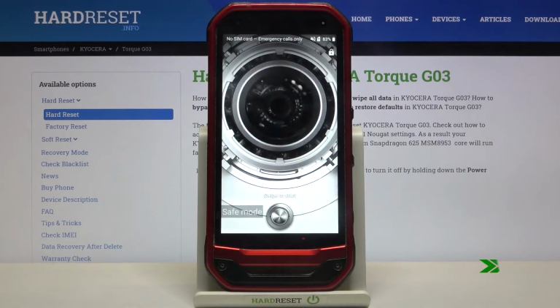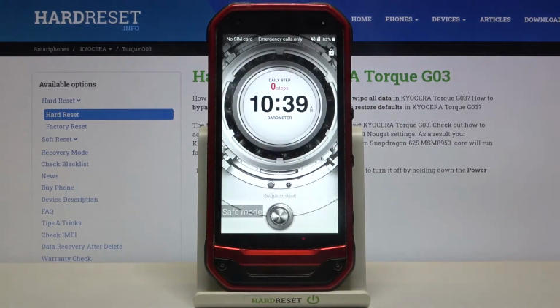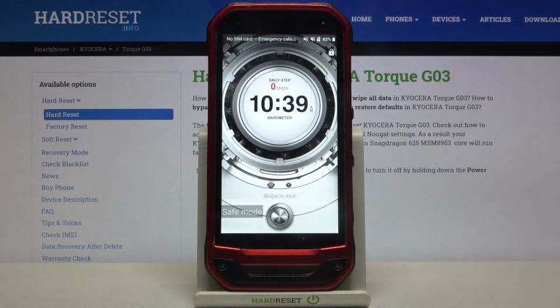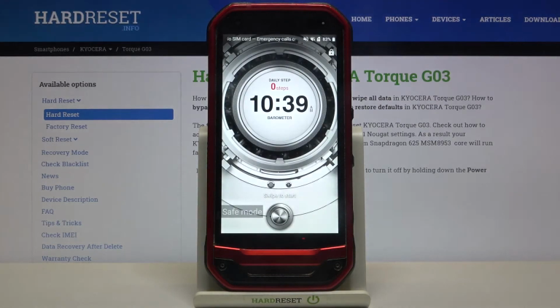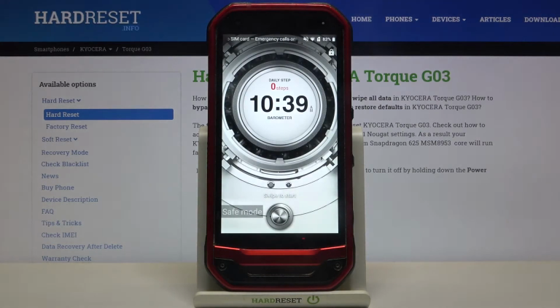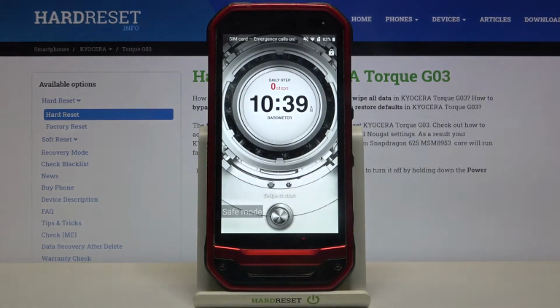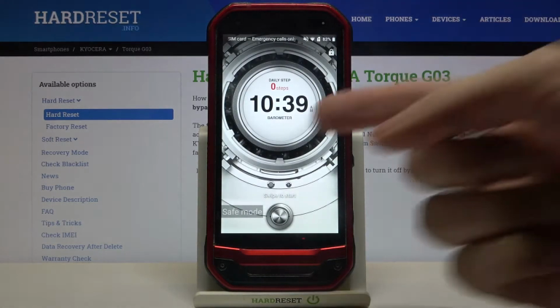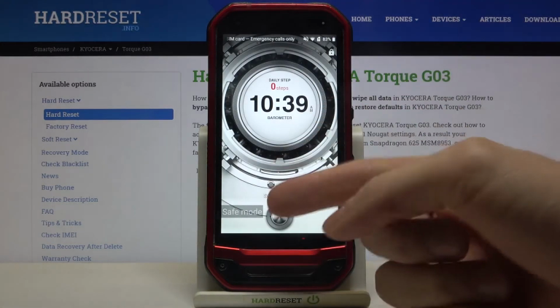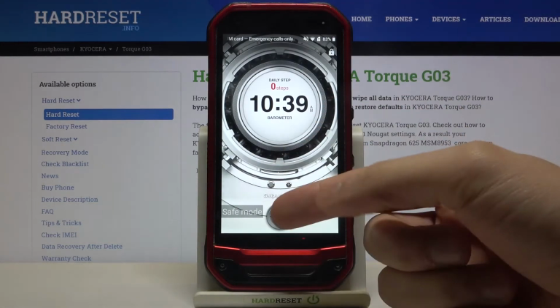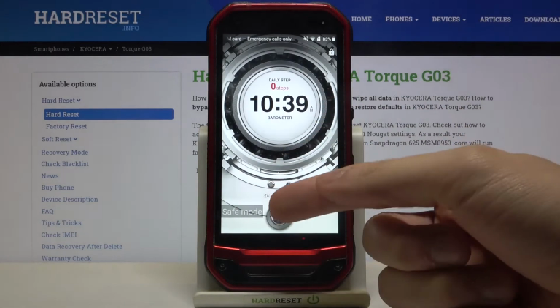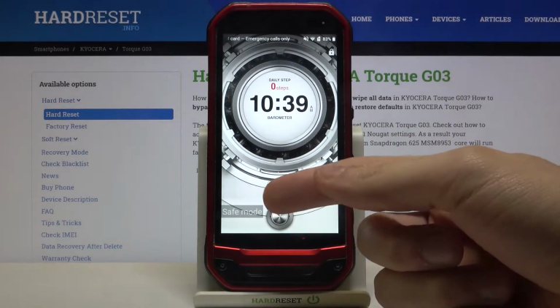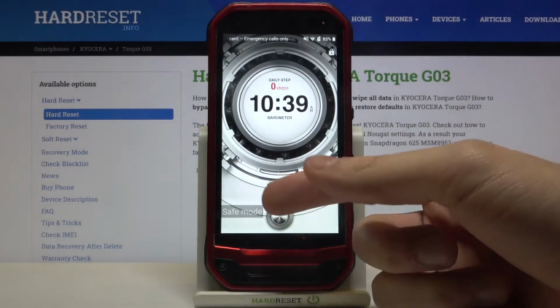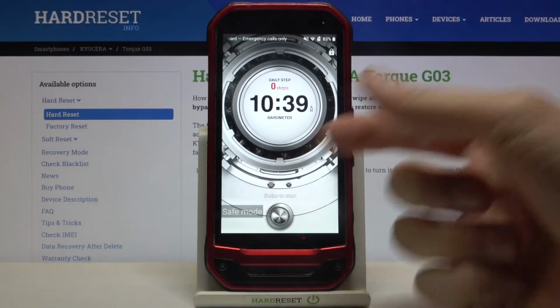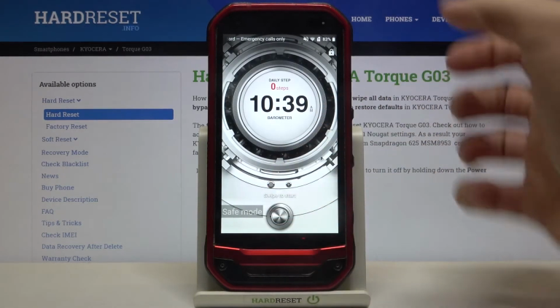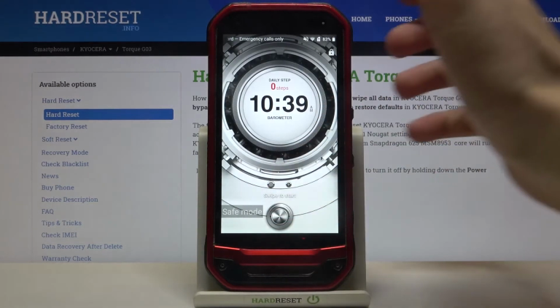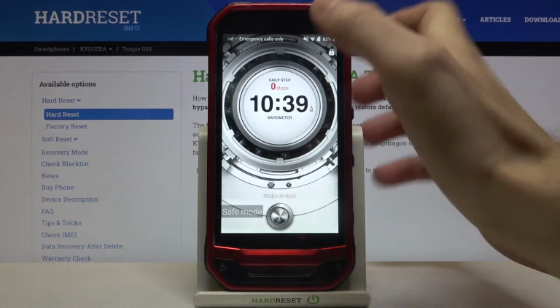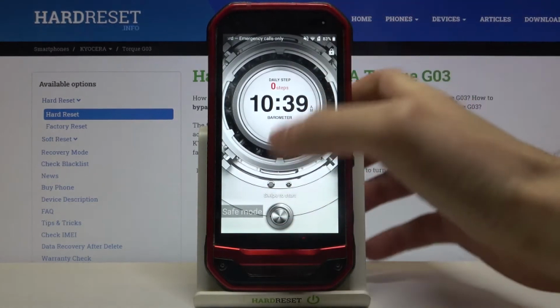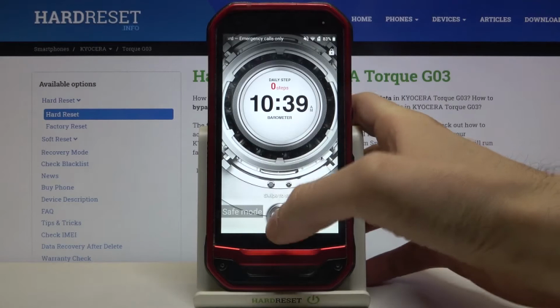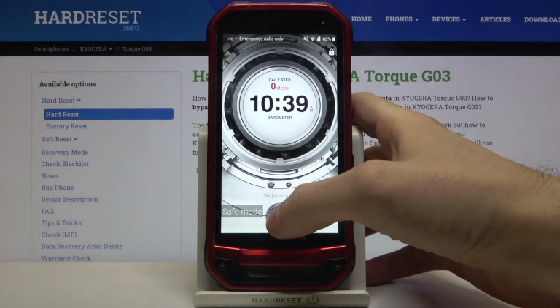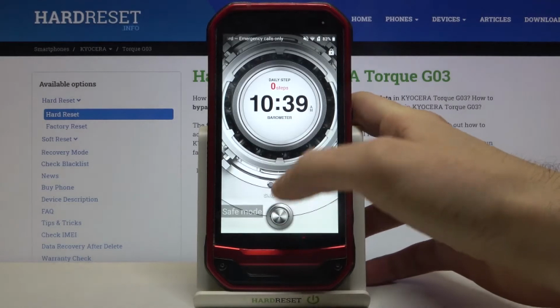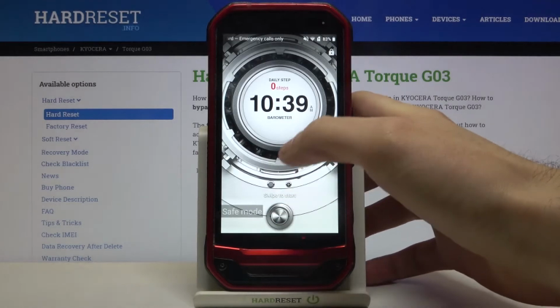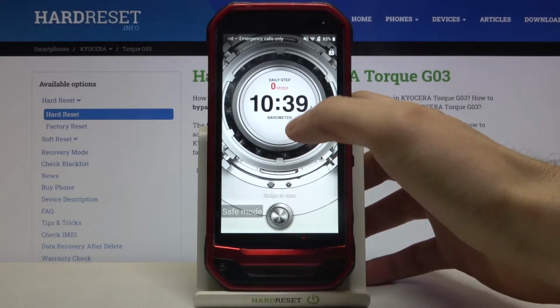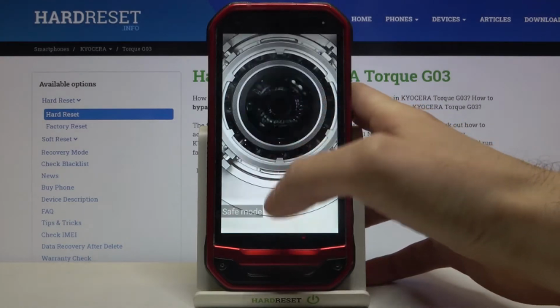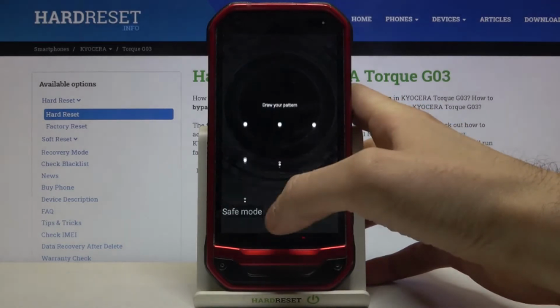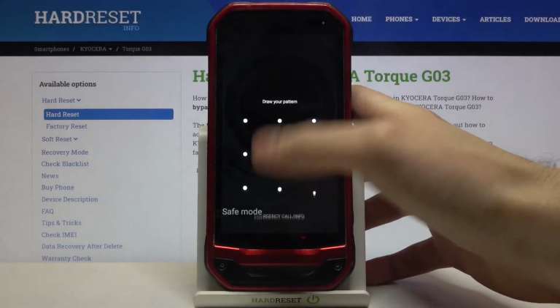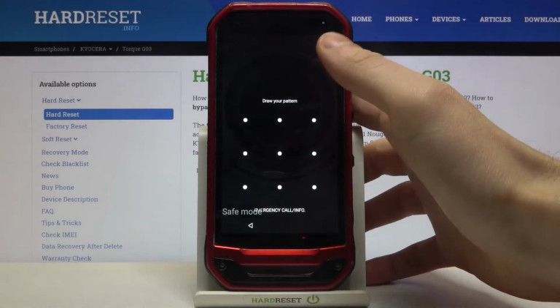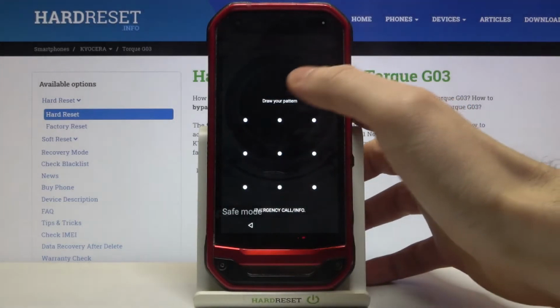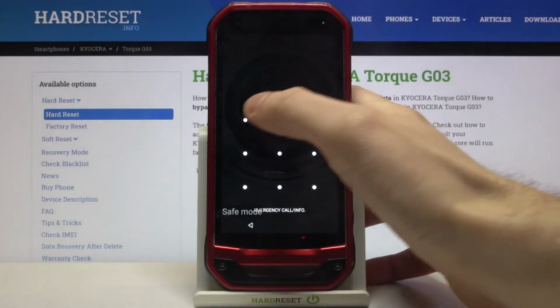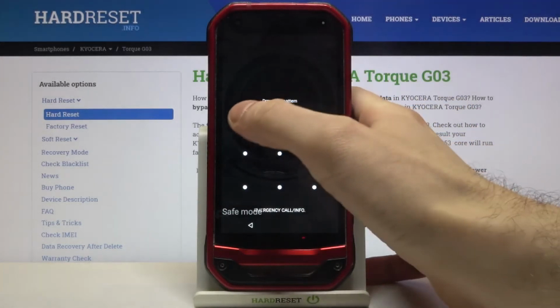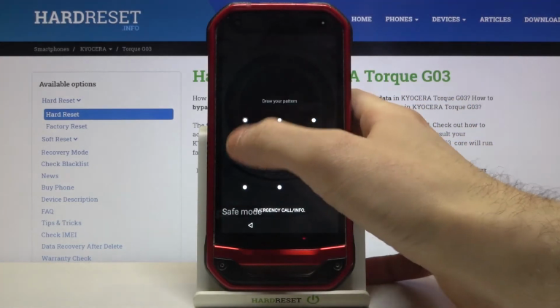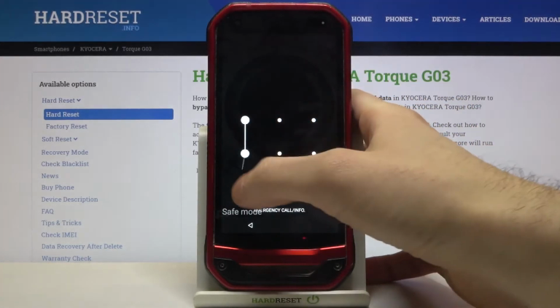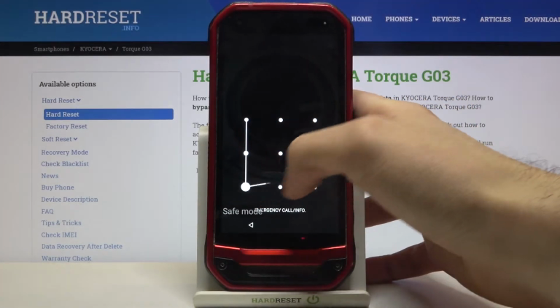As you can see, the sign says 'safe mode', which is proof that we are in safe mode now.